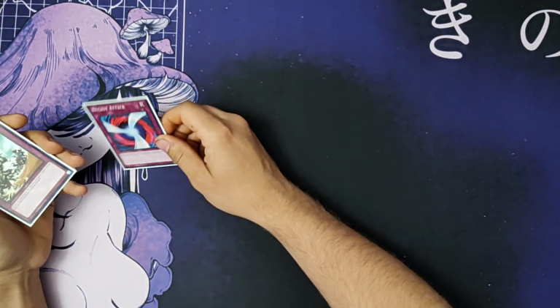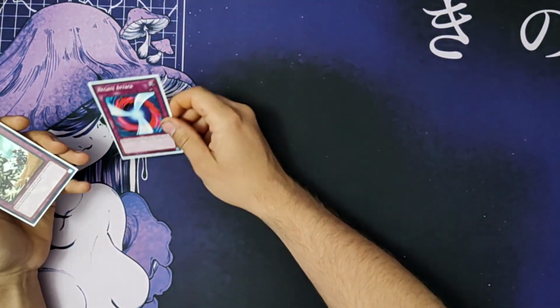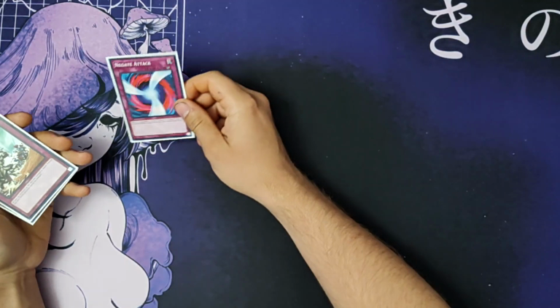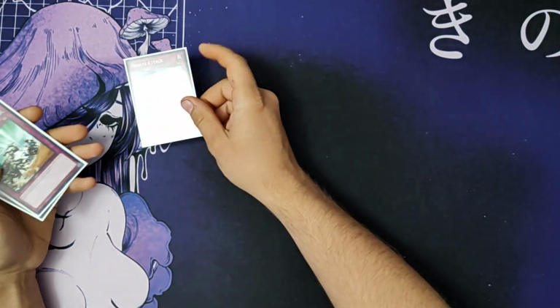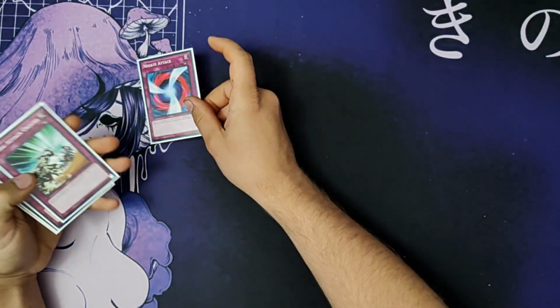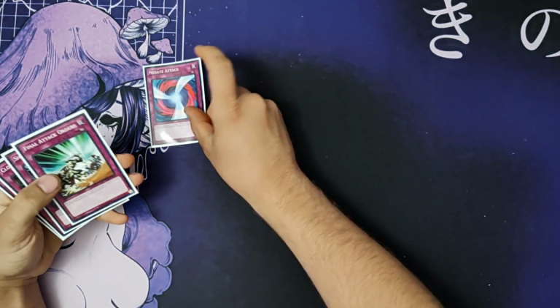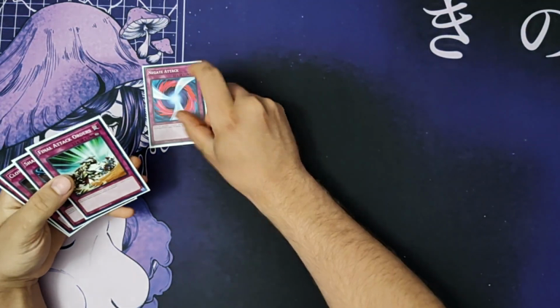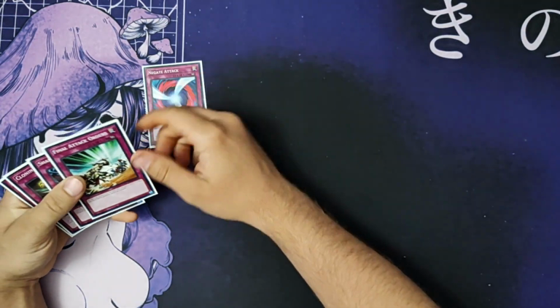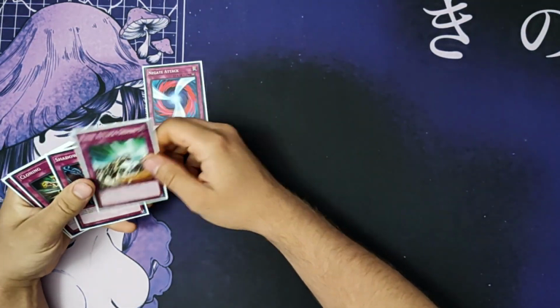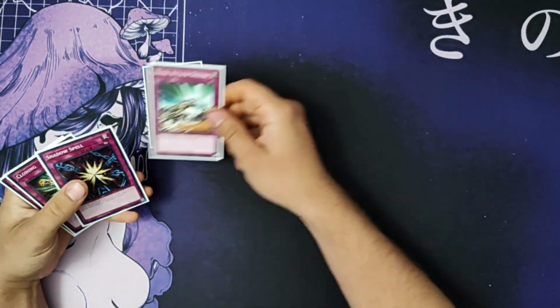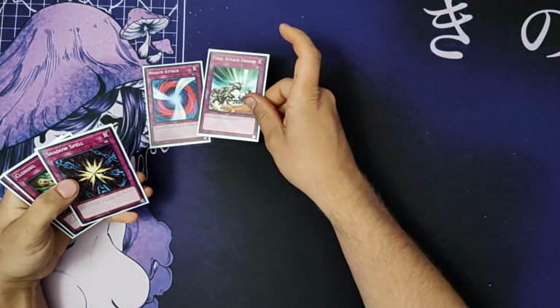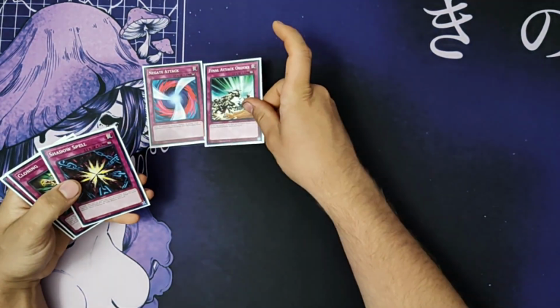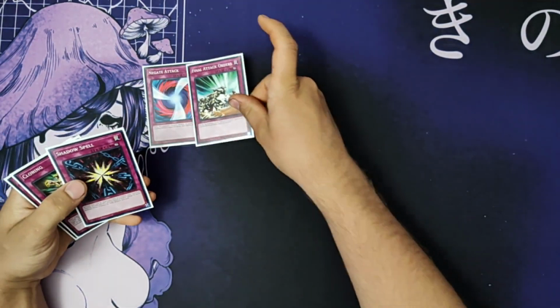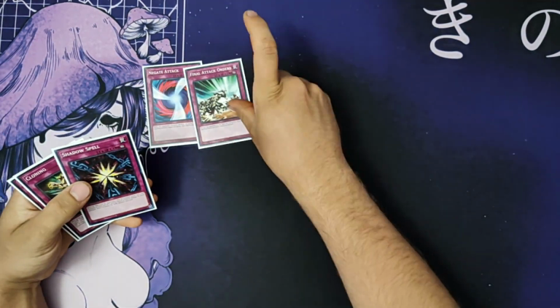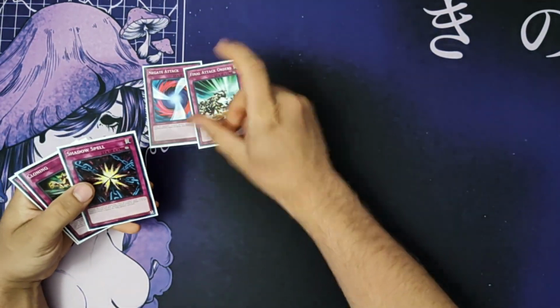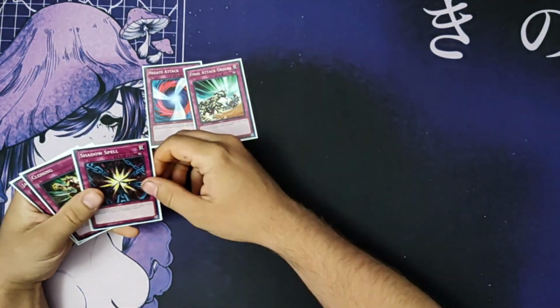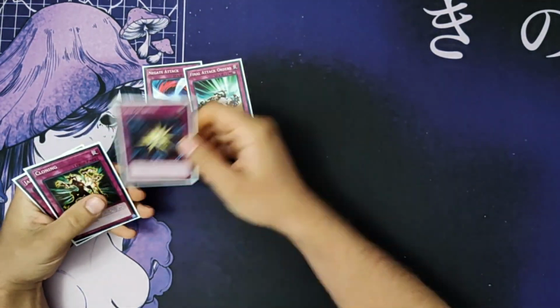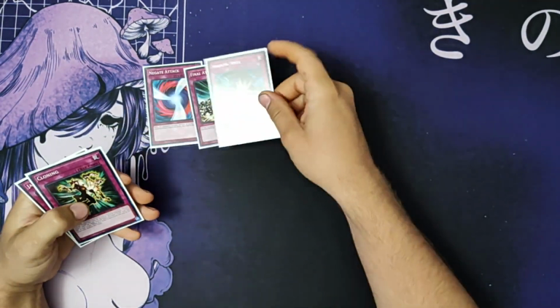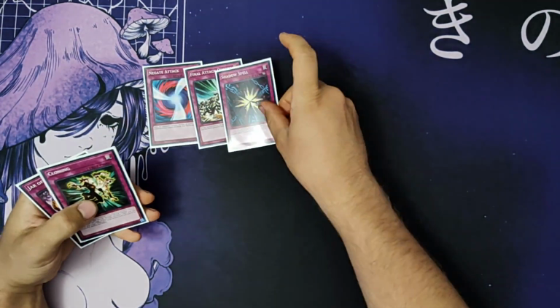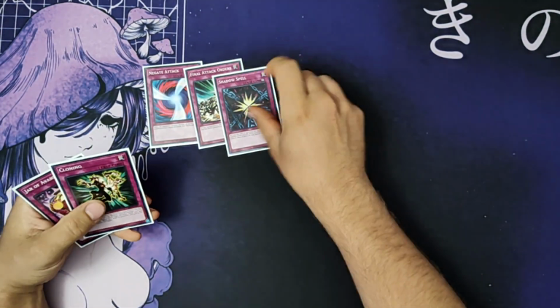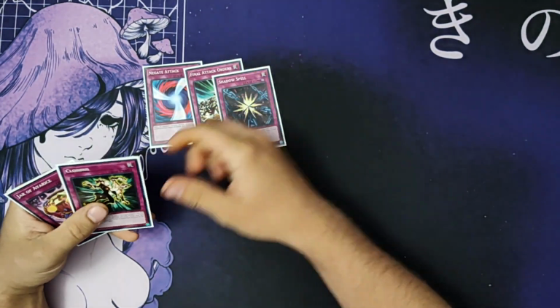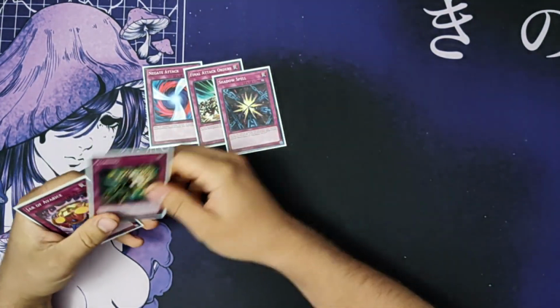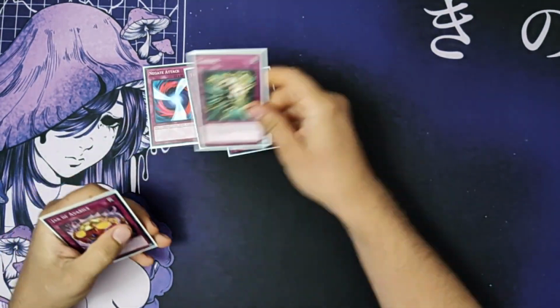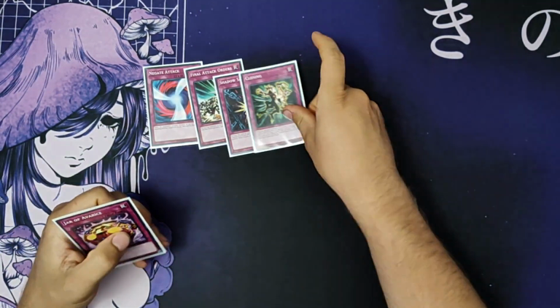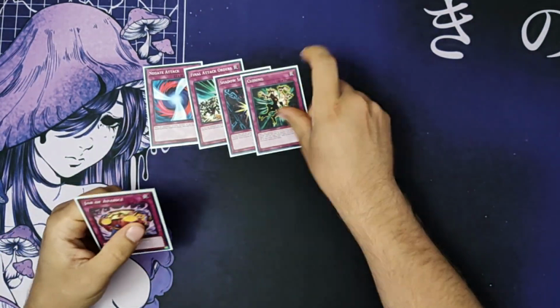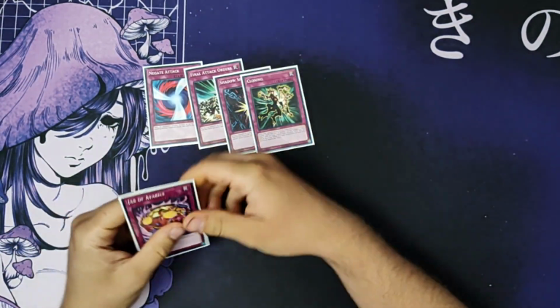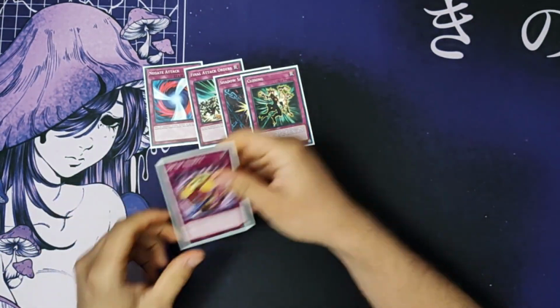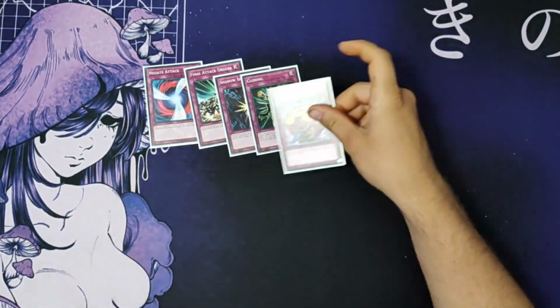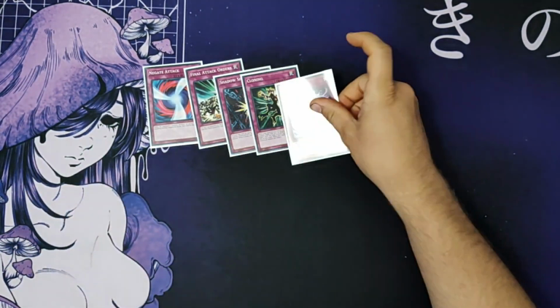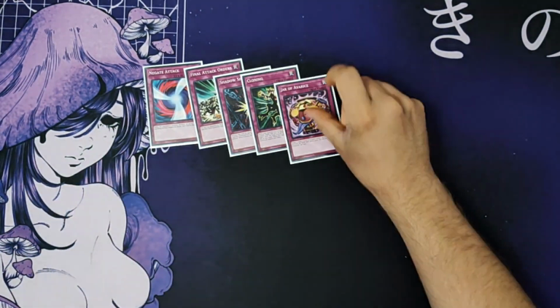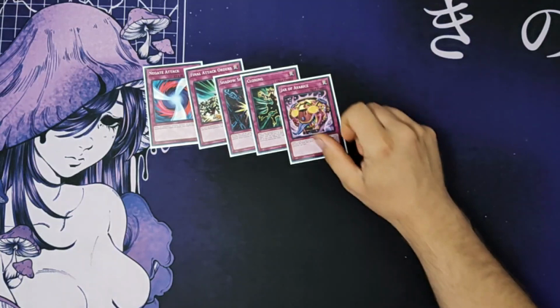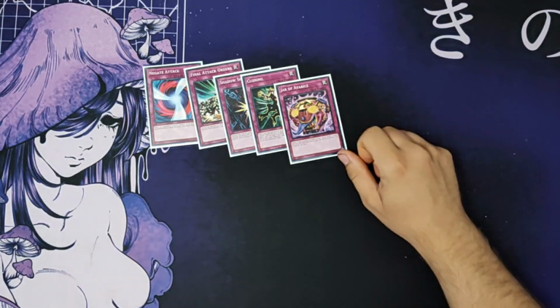For traps we're playing Negate Attack, Final Attack Orders, Shadow Spell, Cloning, and Jar of Avarice.